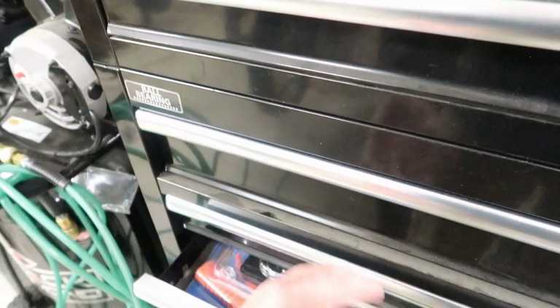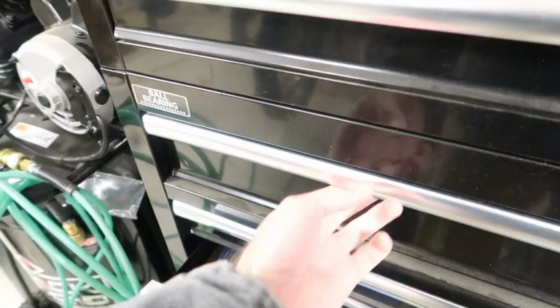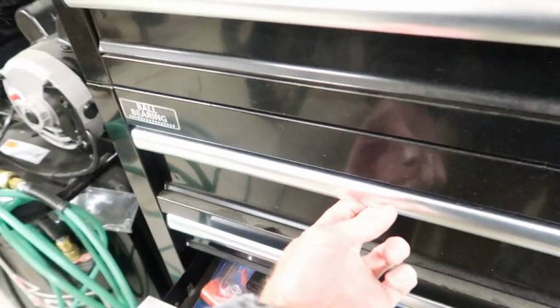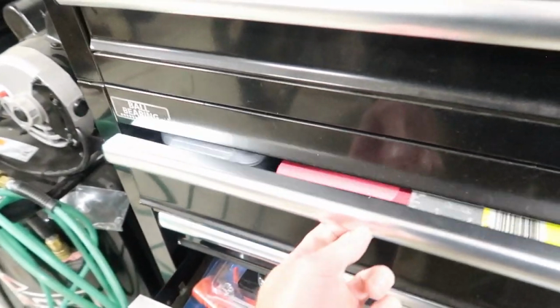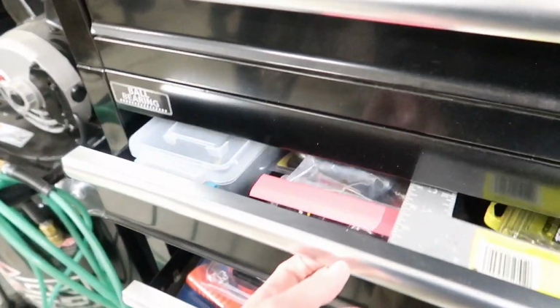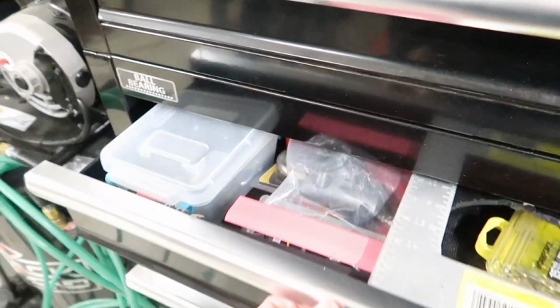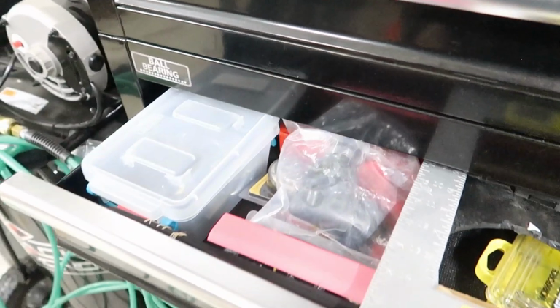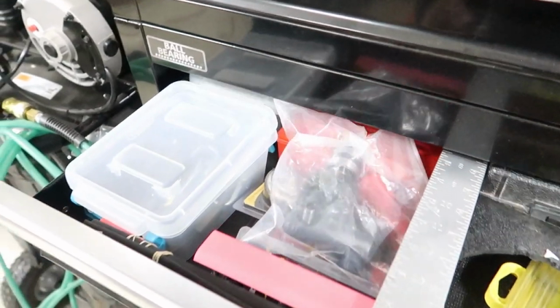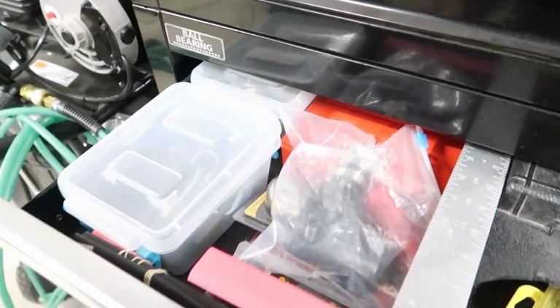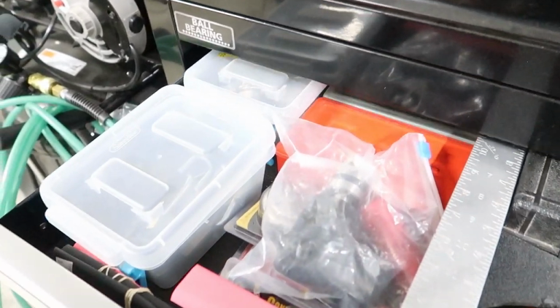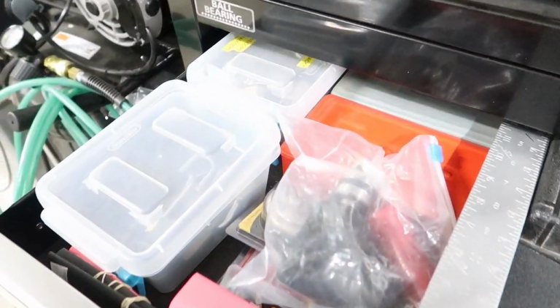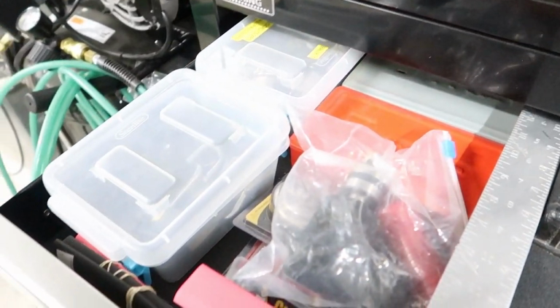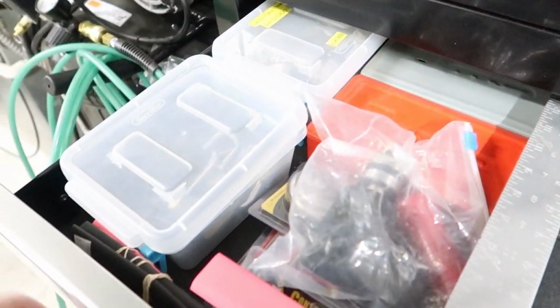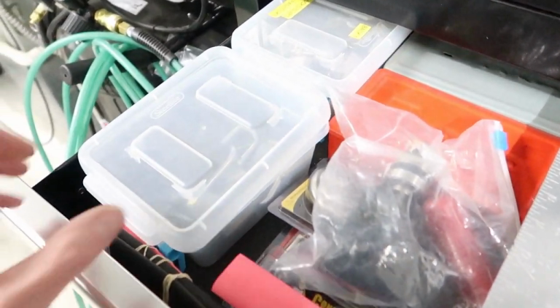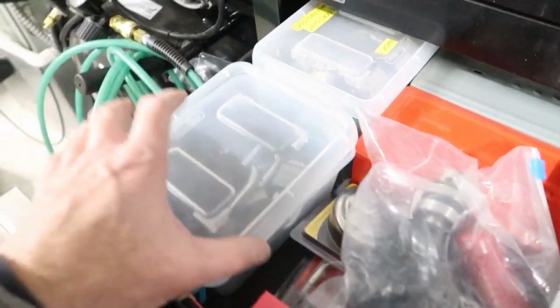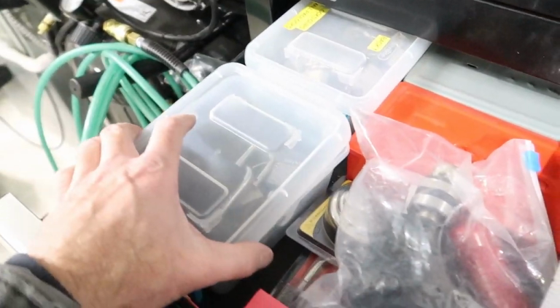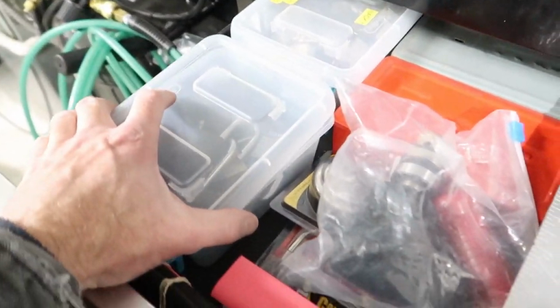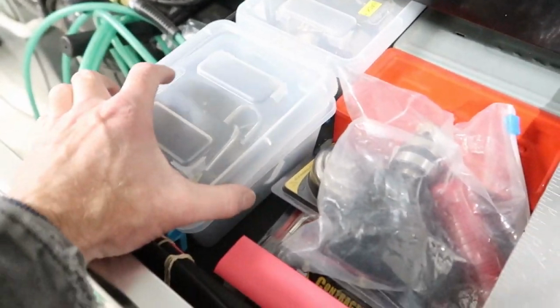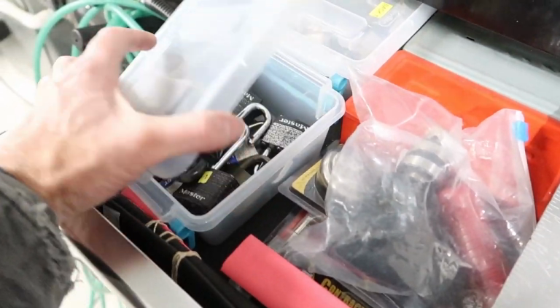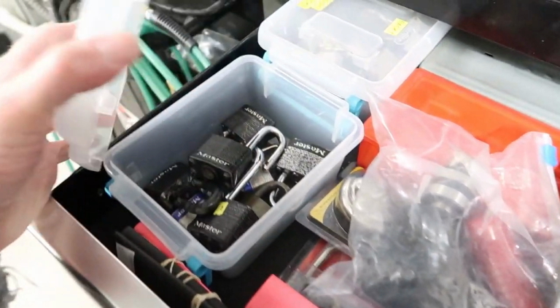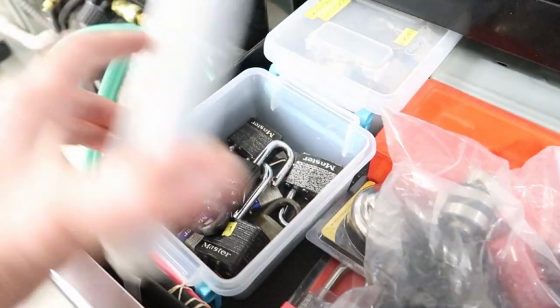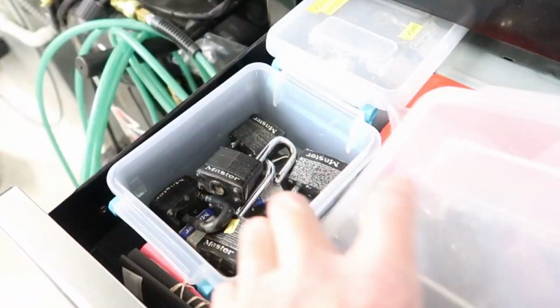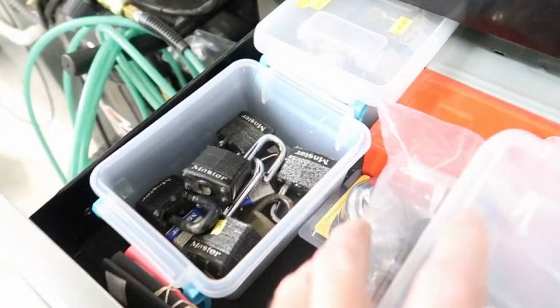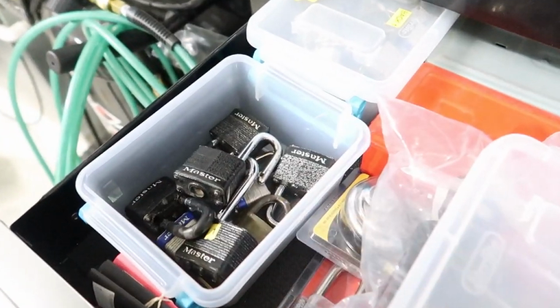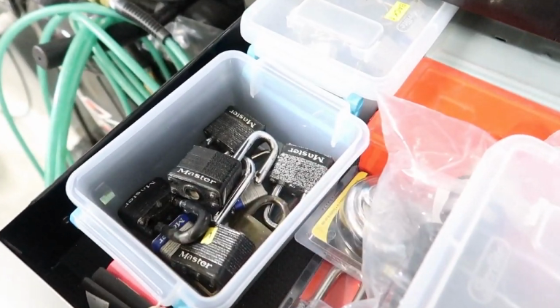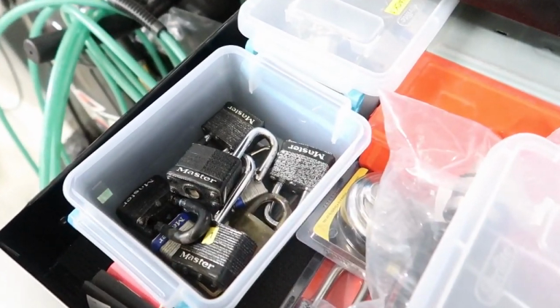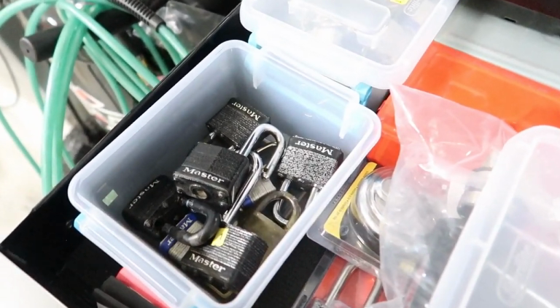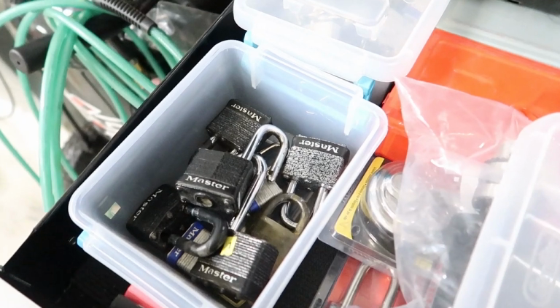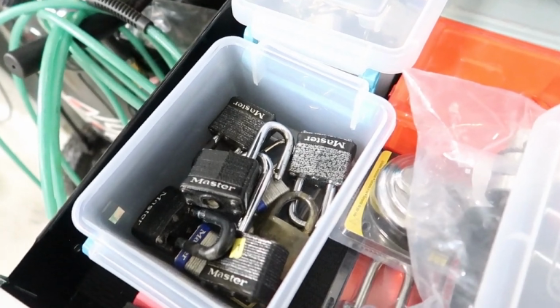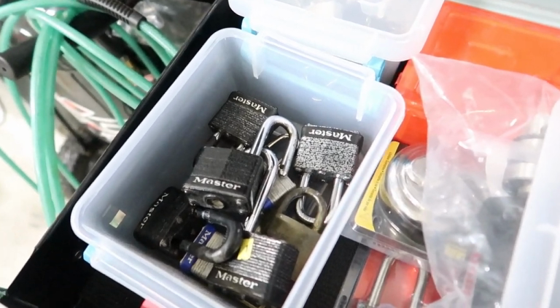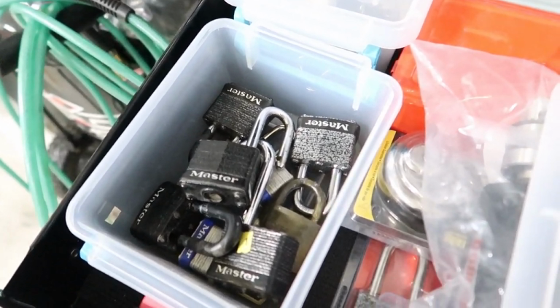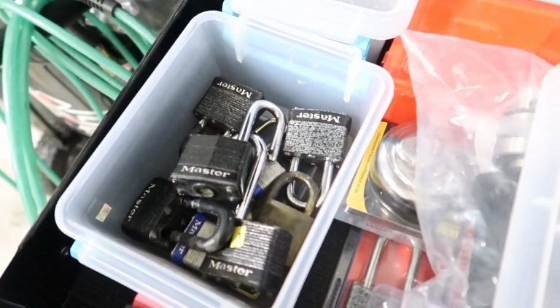For me this is actually going to be a zero cost mod, because here in my toolbox I have a little tub full of master locks that are all keyed alike.